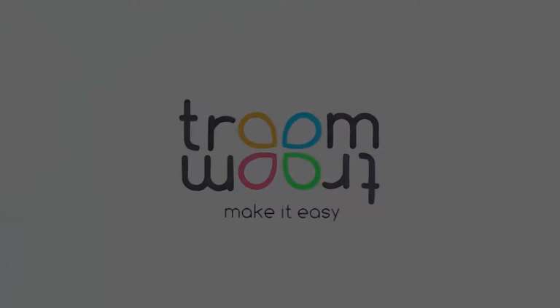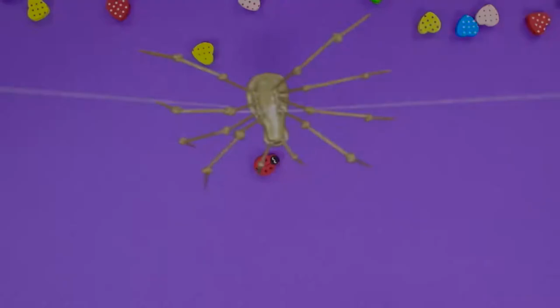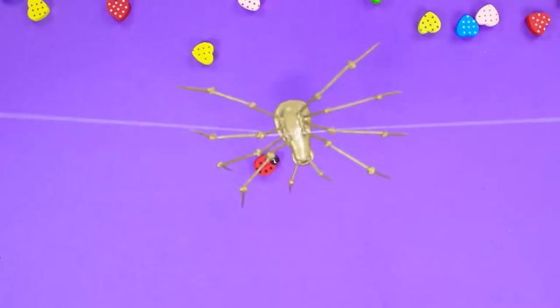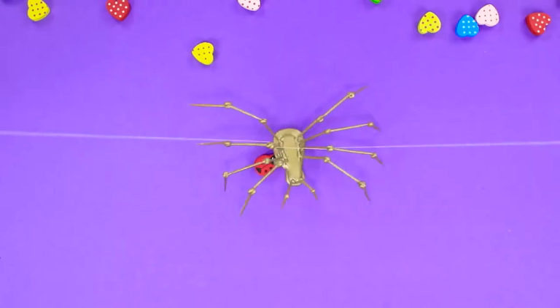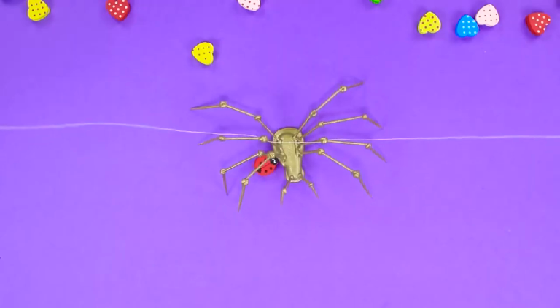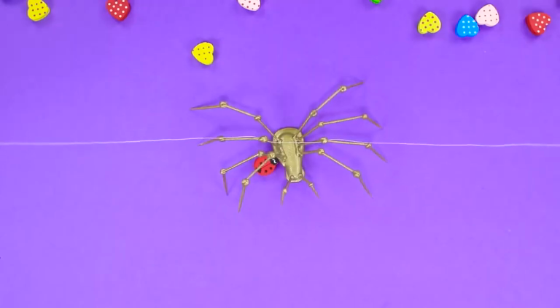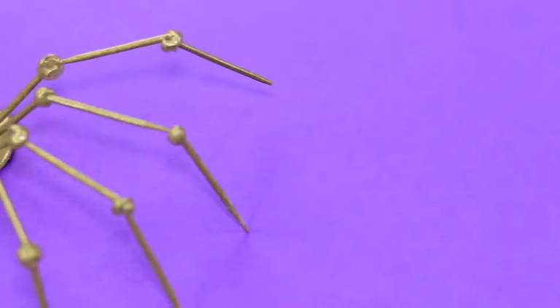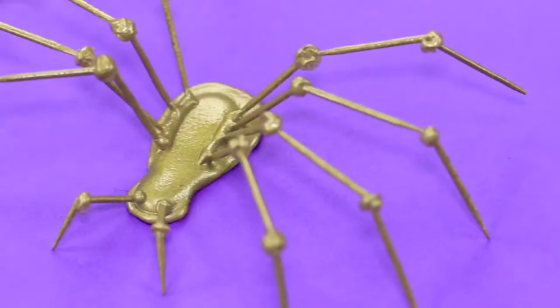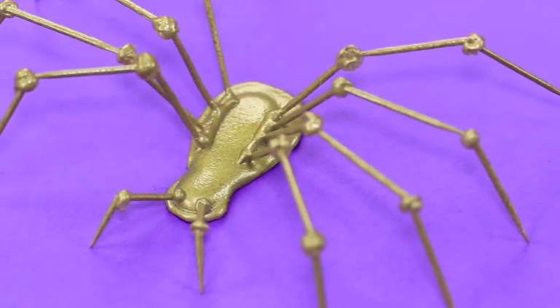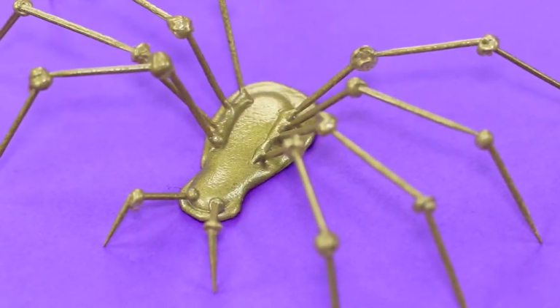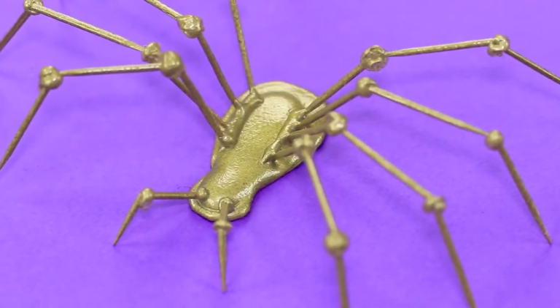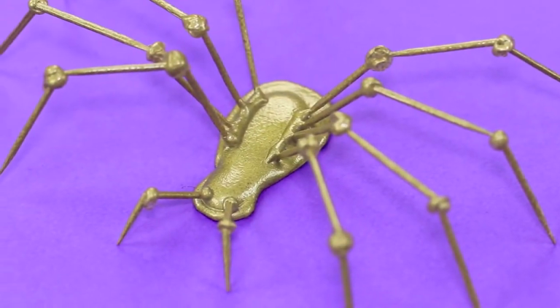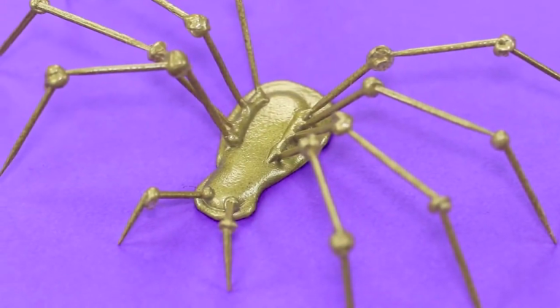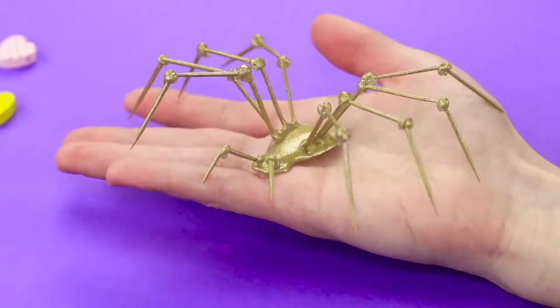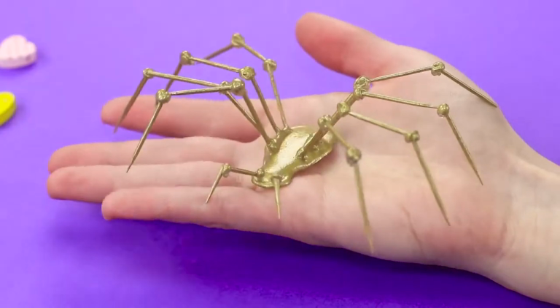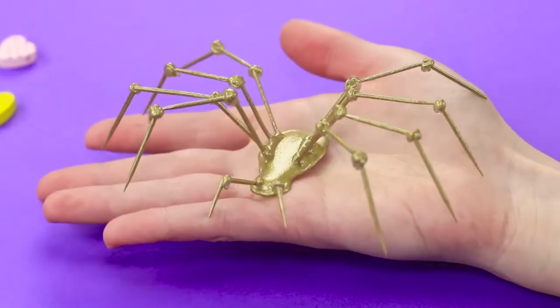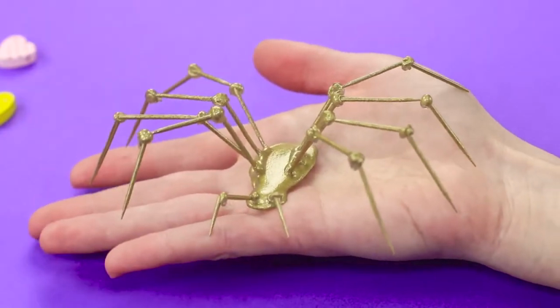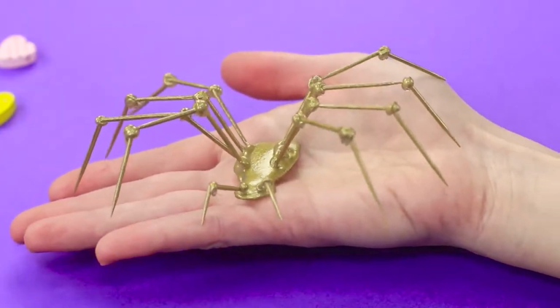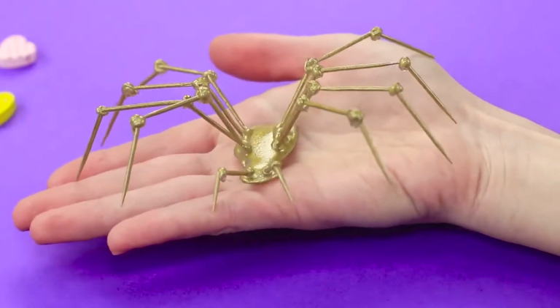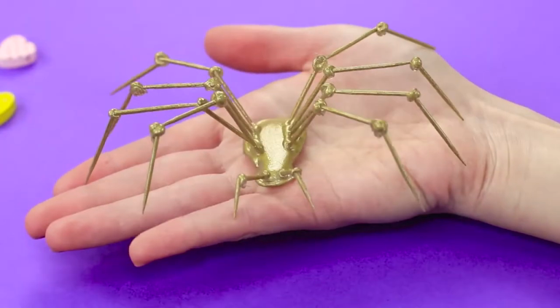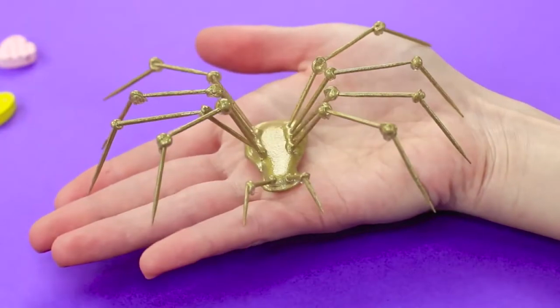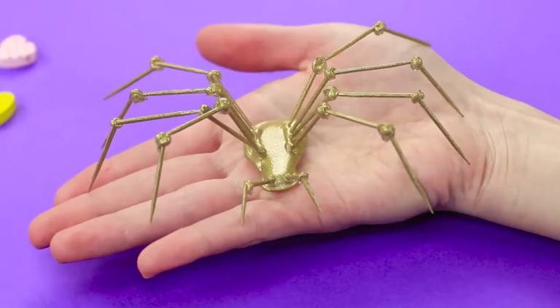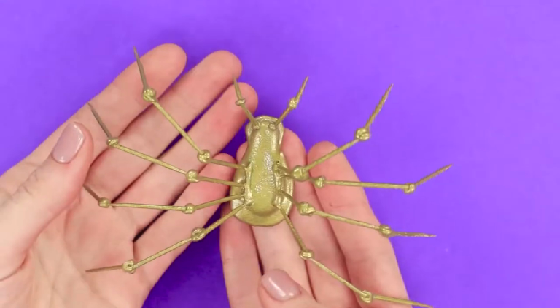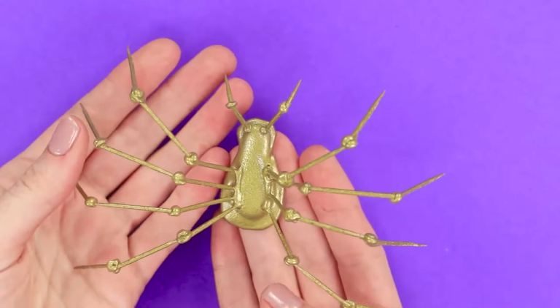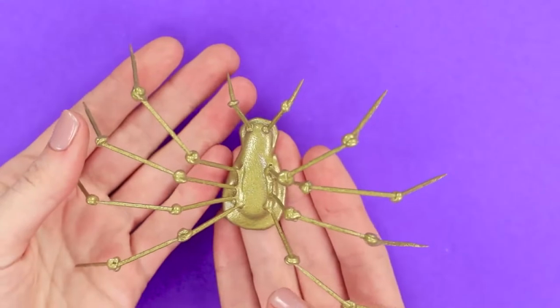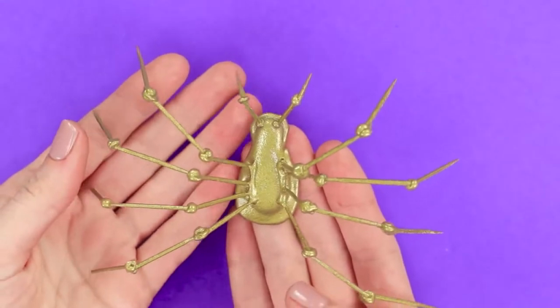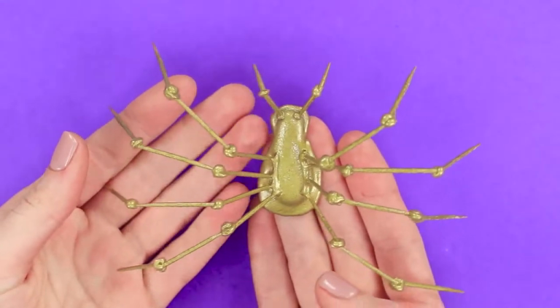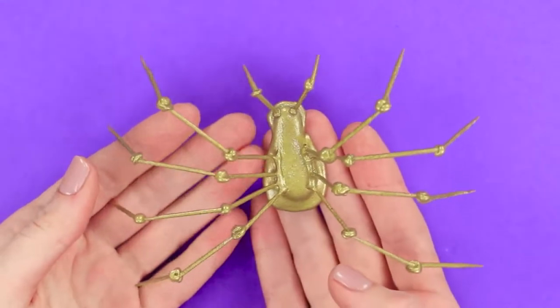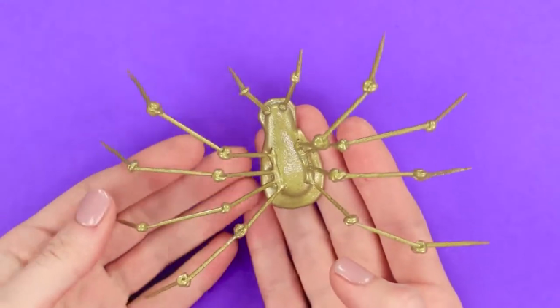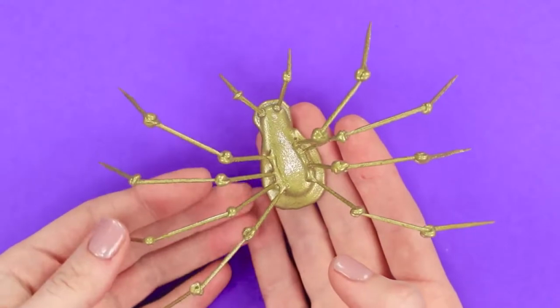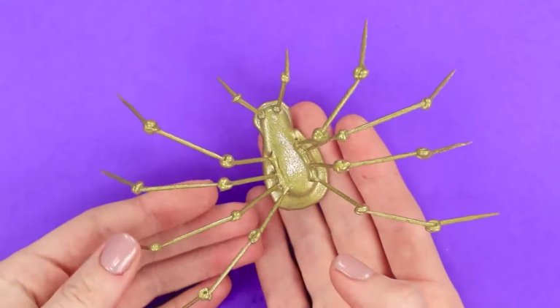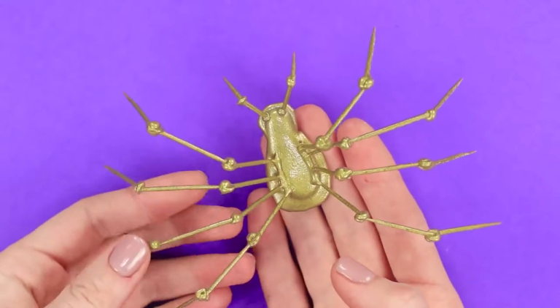A spider! It's so big! It almost looks real! Don't panic! Everything is under control!